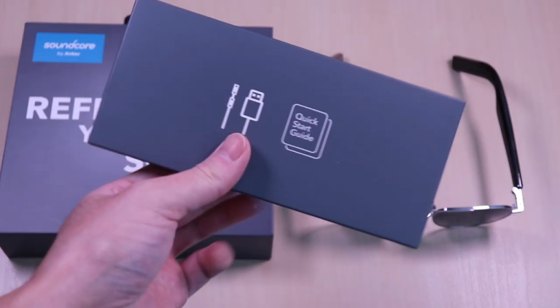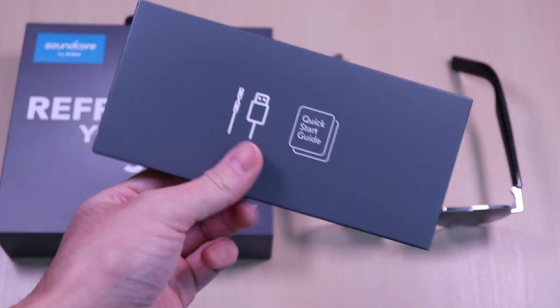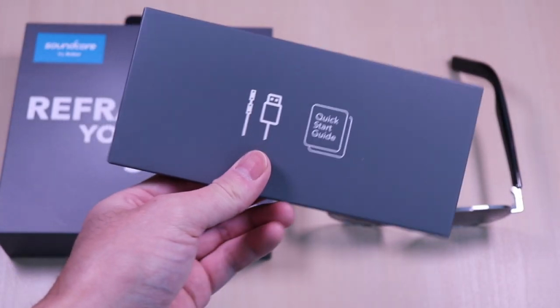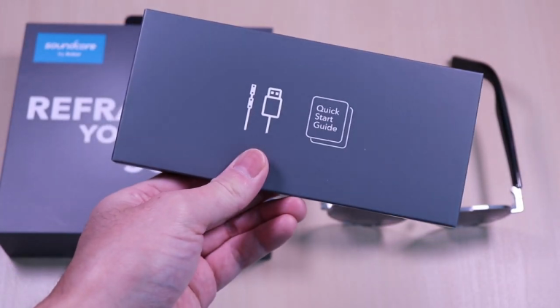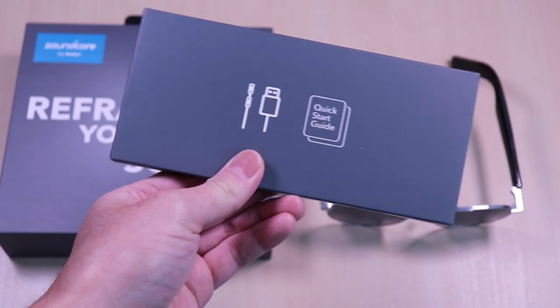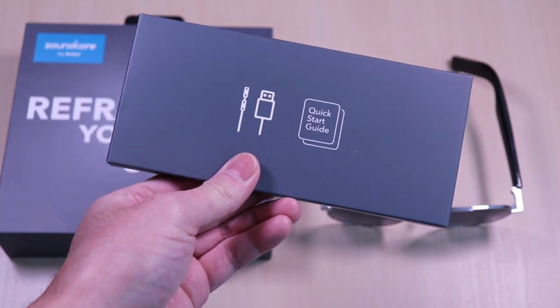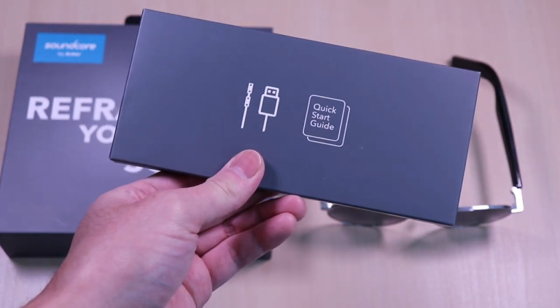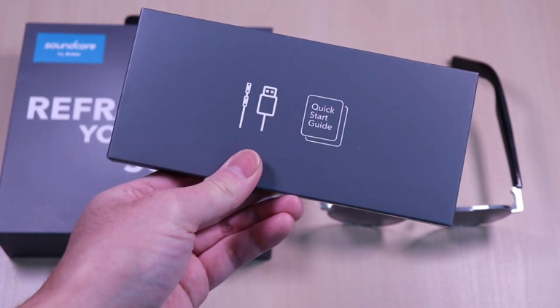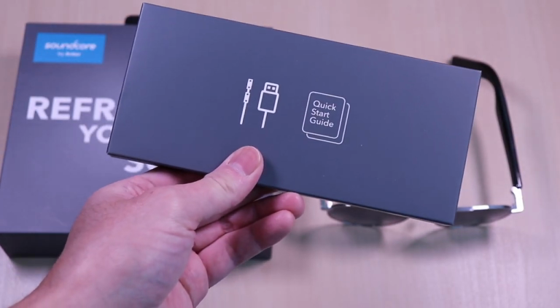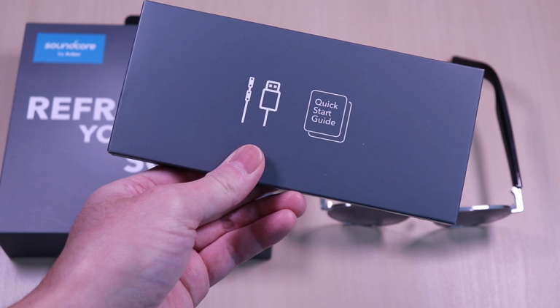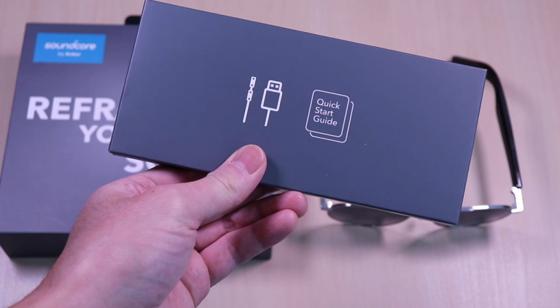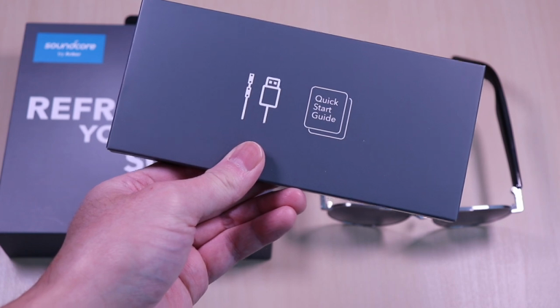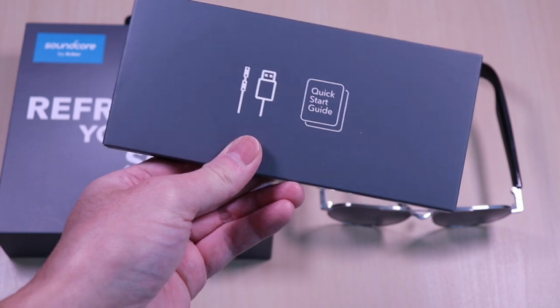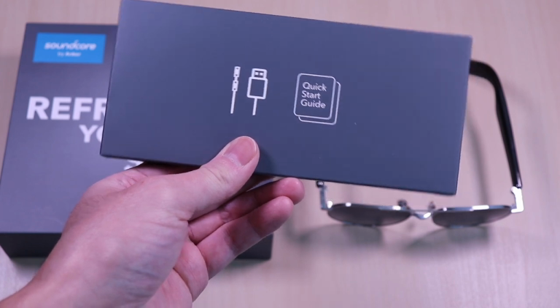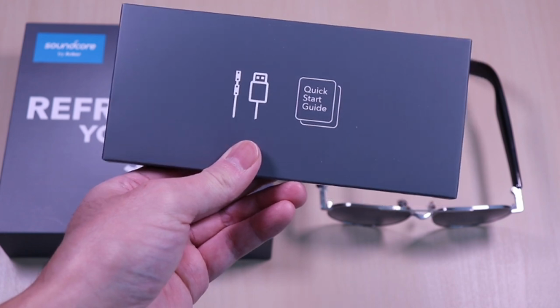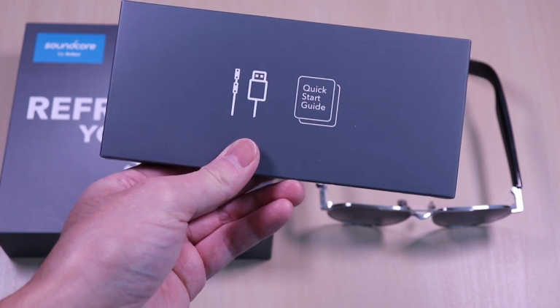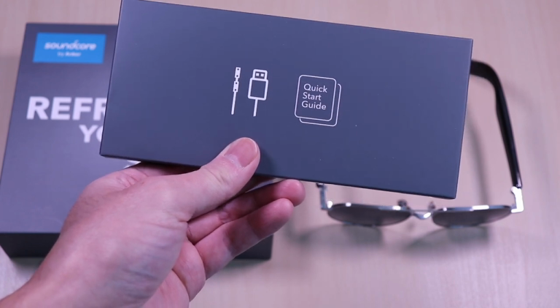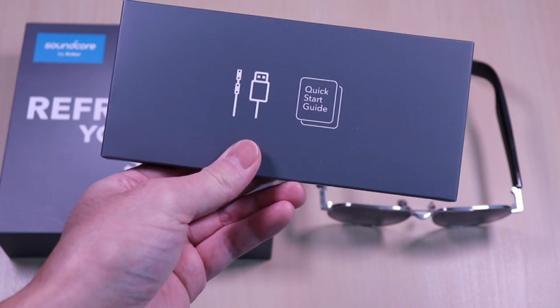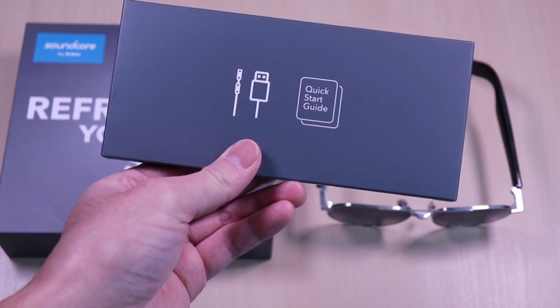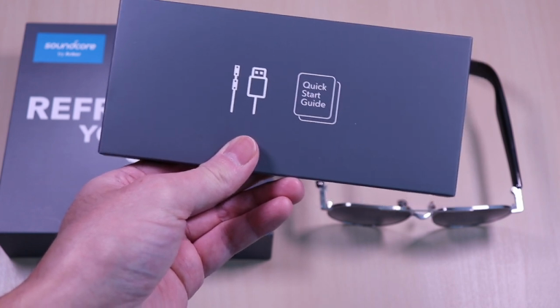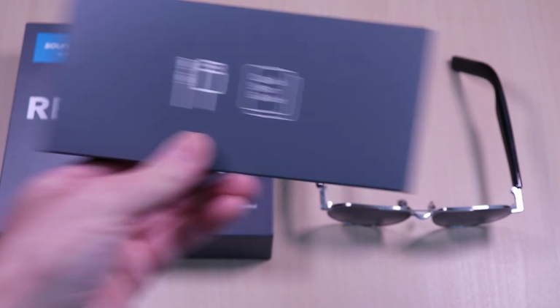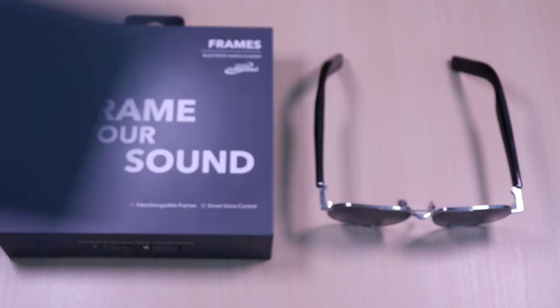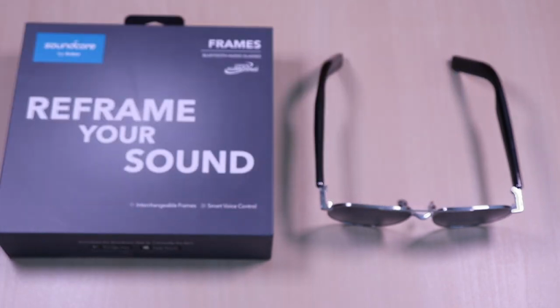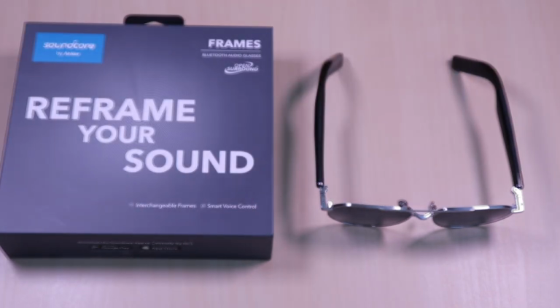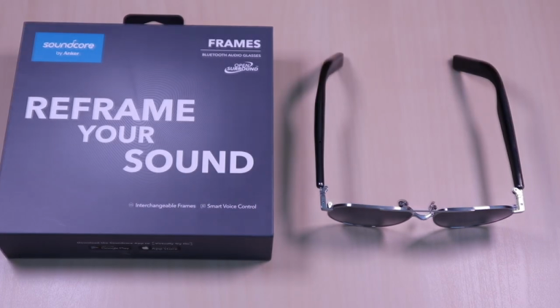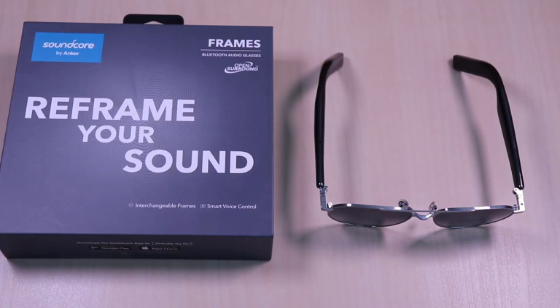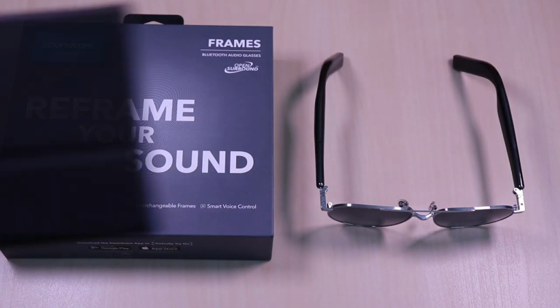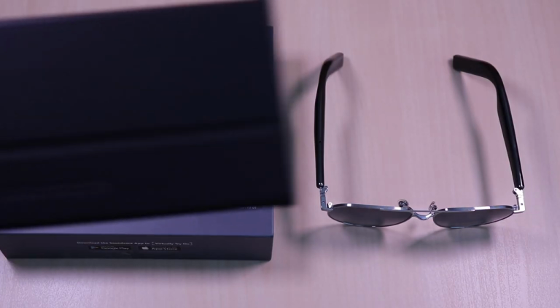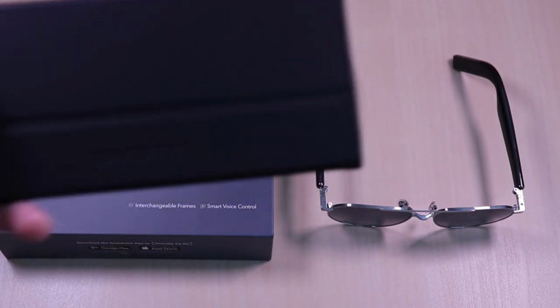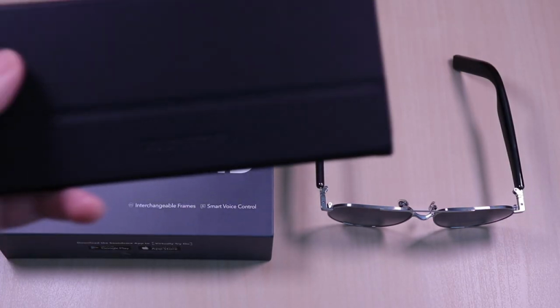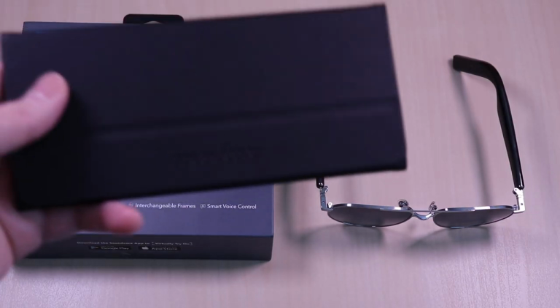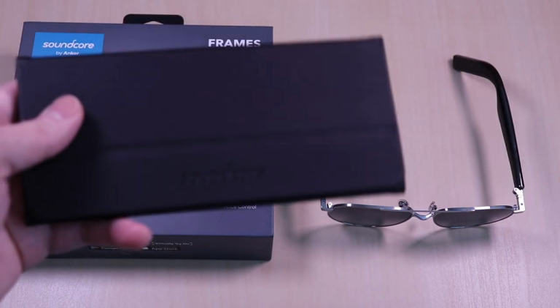Inside it comes with a charging cable, quick start guide, cleaning cloth and a case.